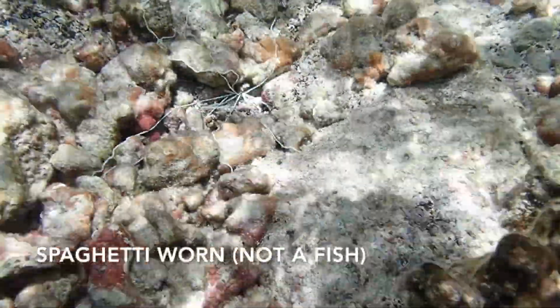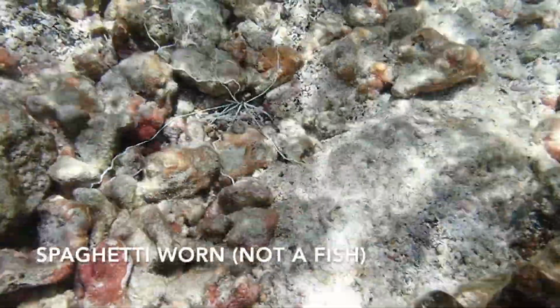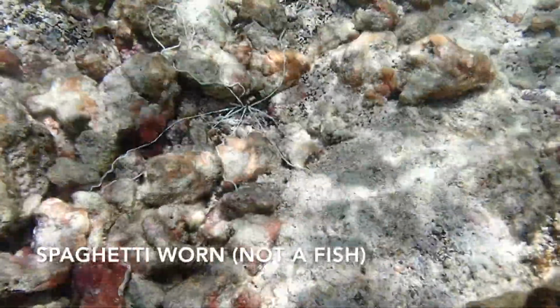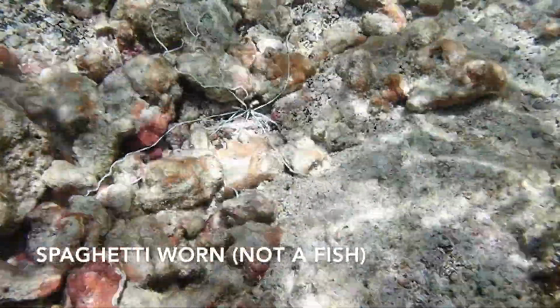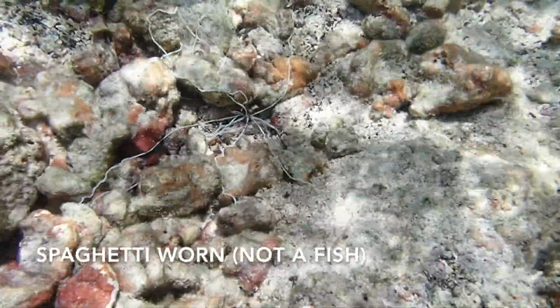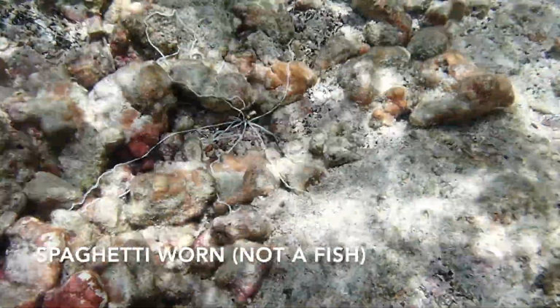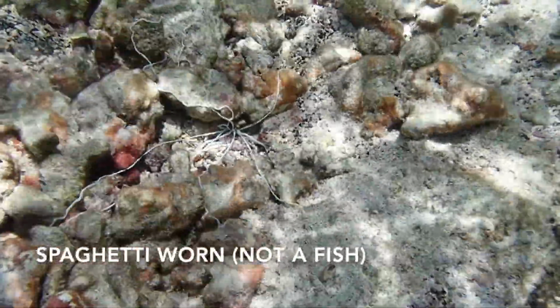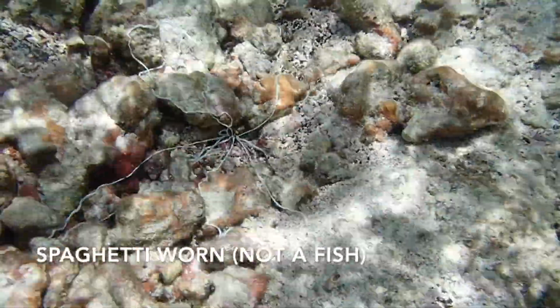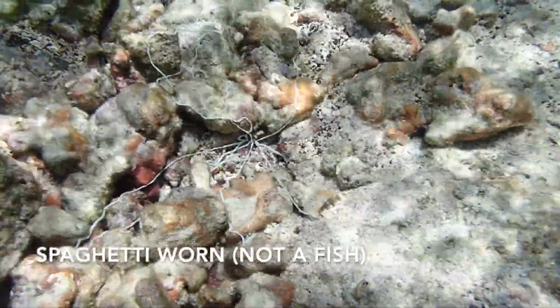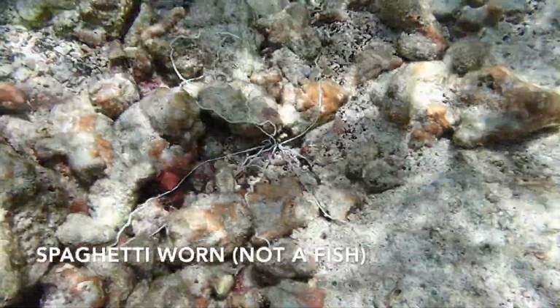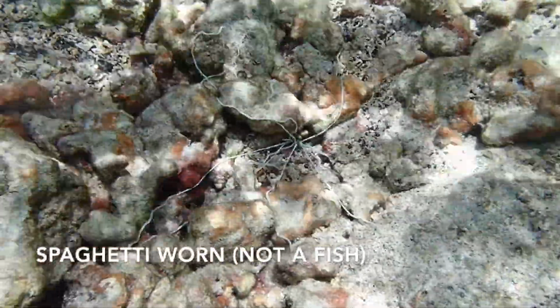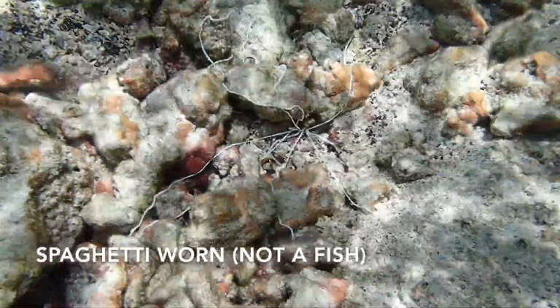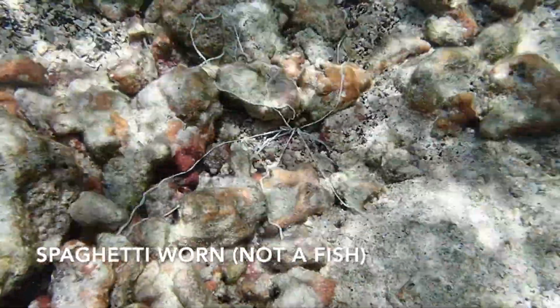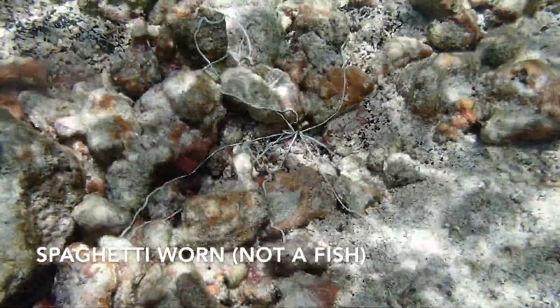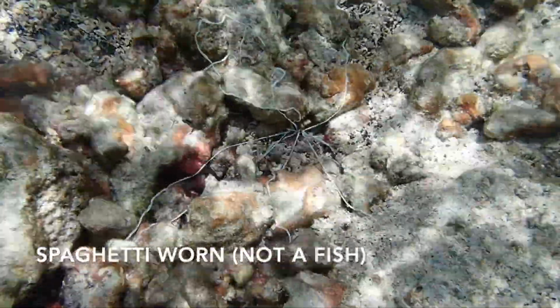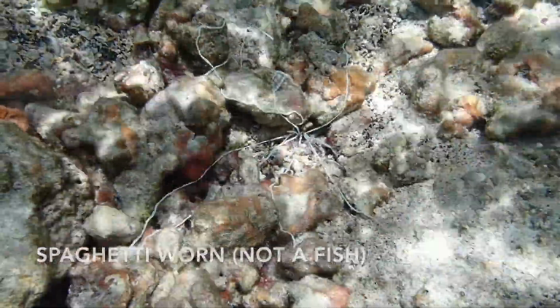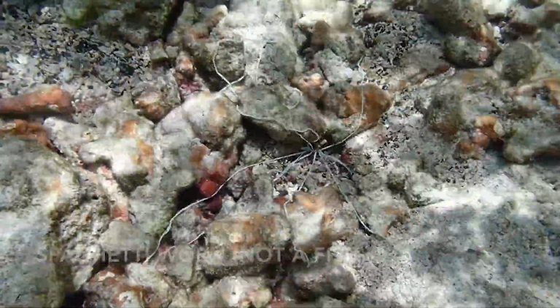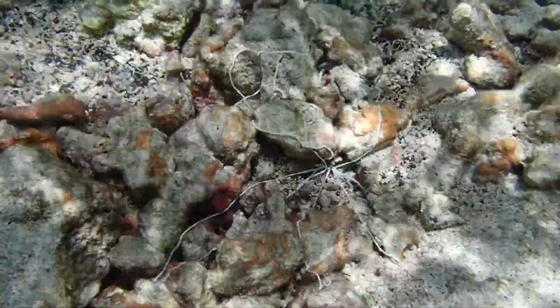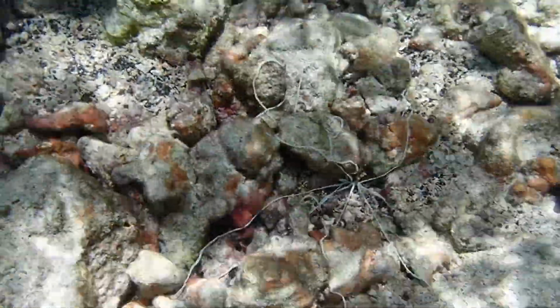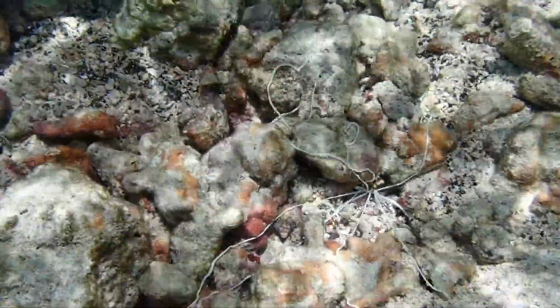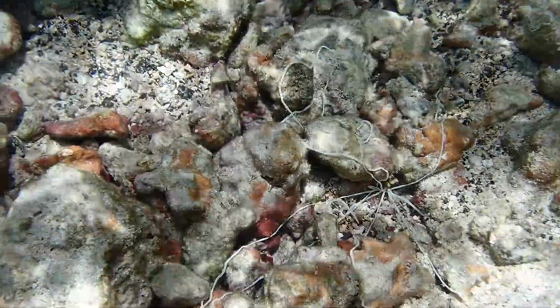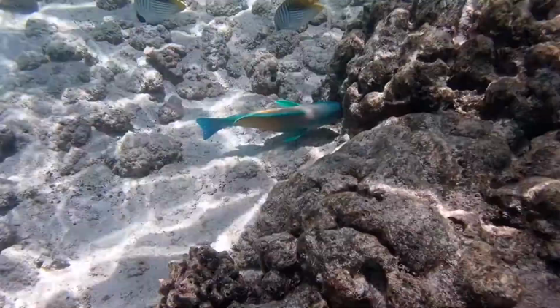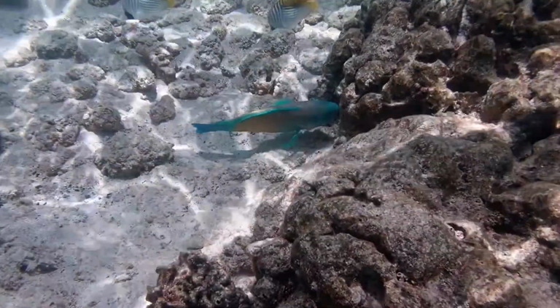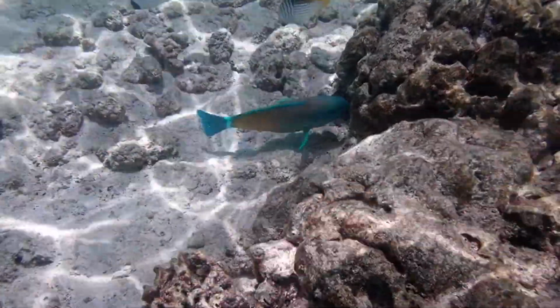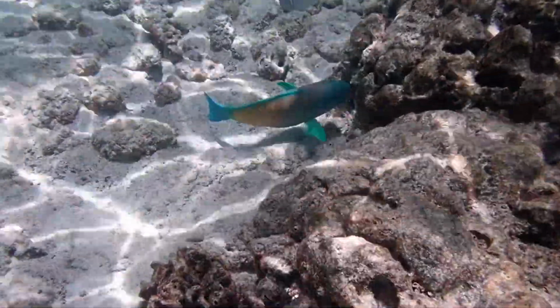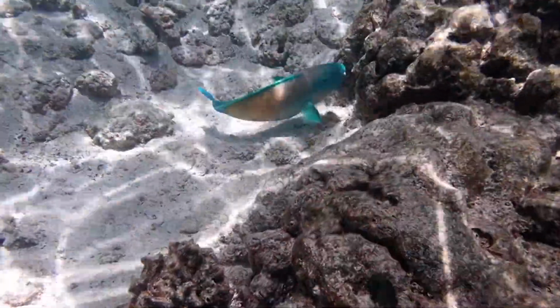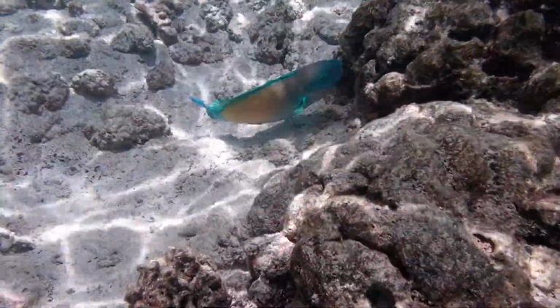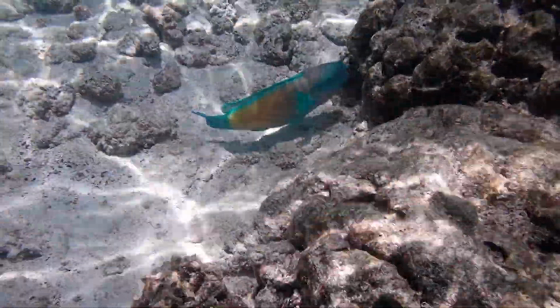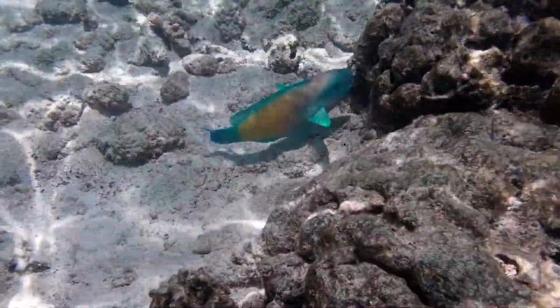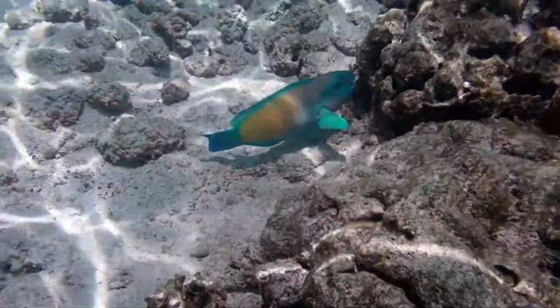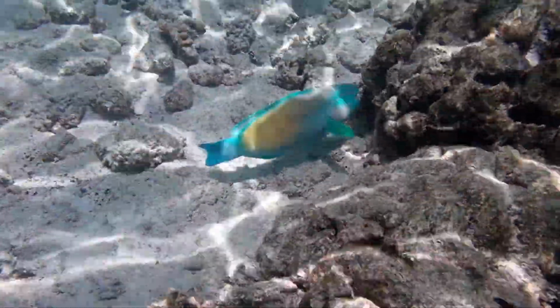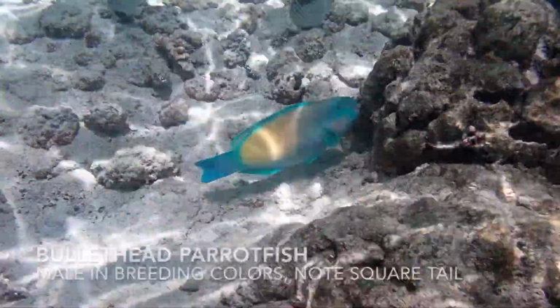Here's a spaghetti worm — obviously not a fish, but there are some other interesting creatures to see here.